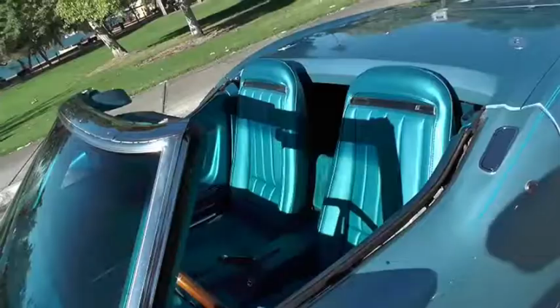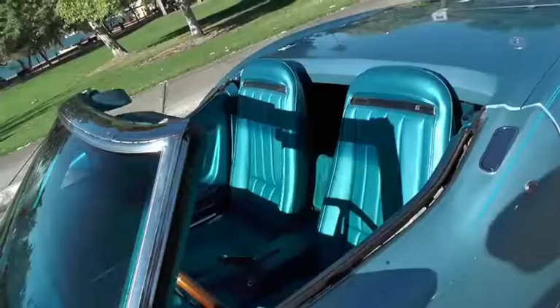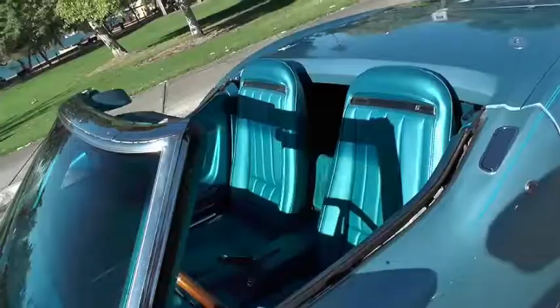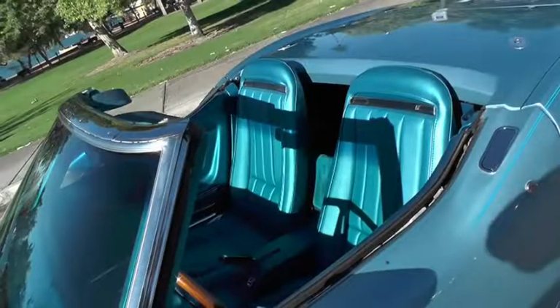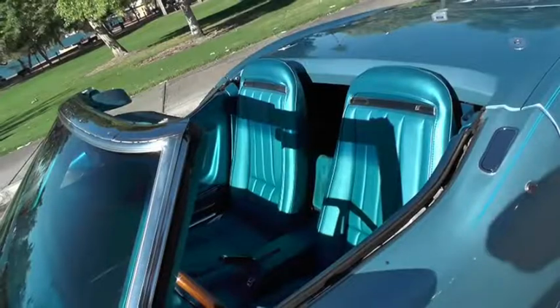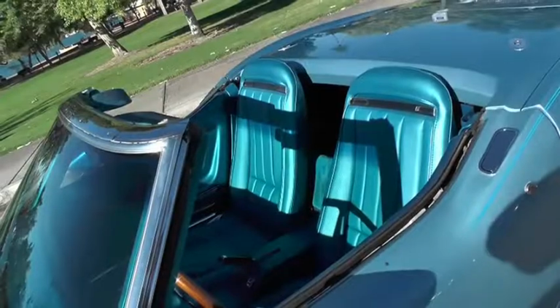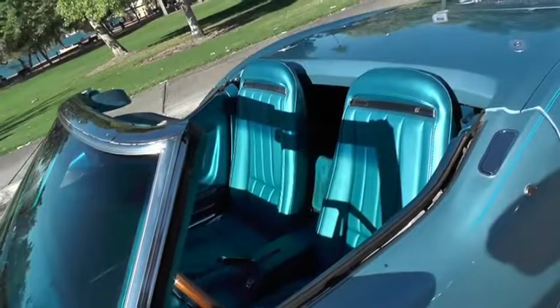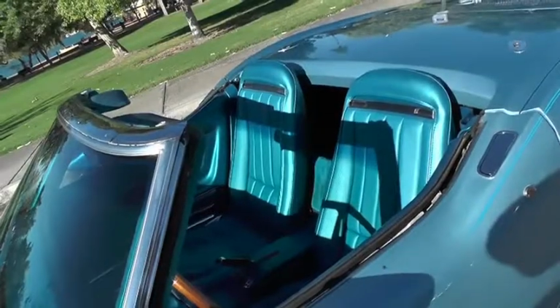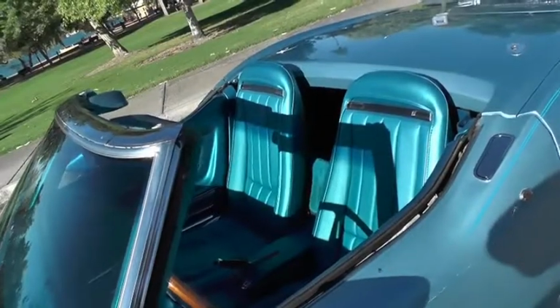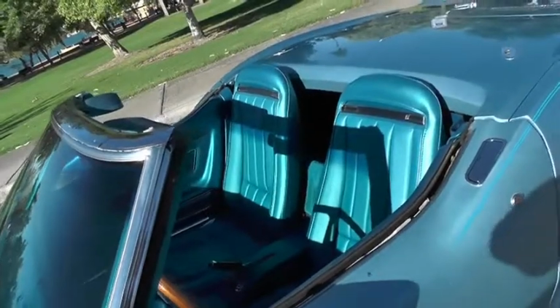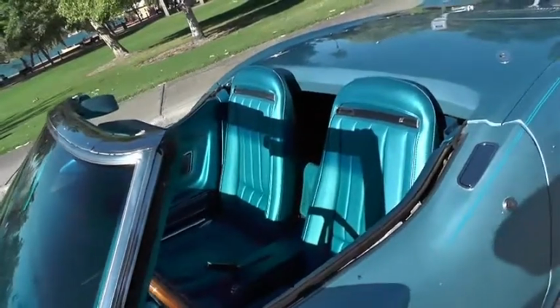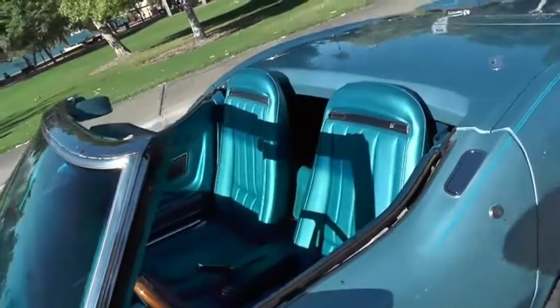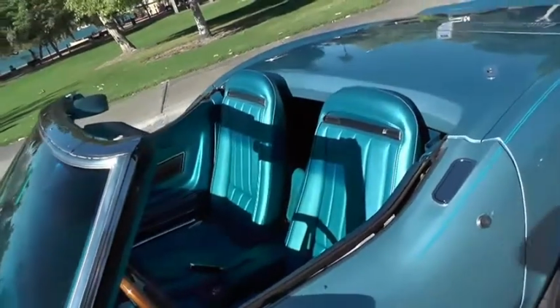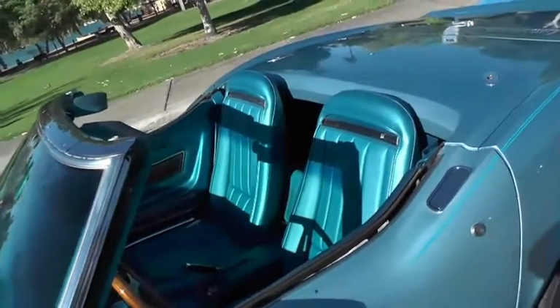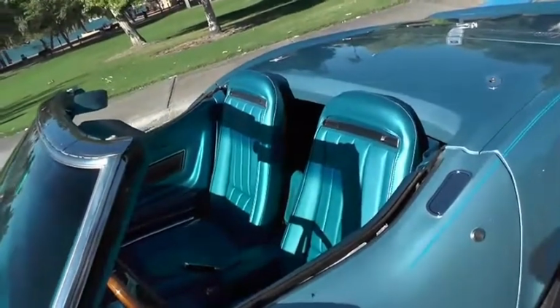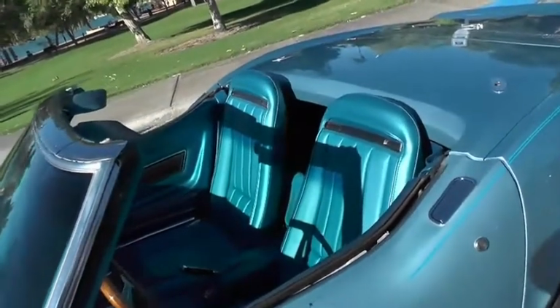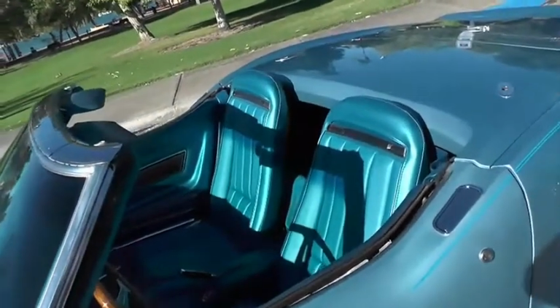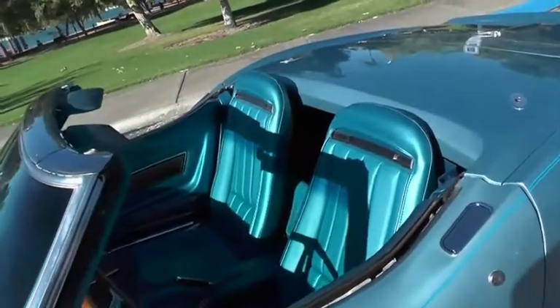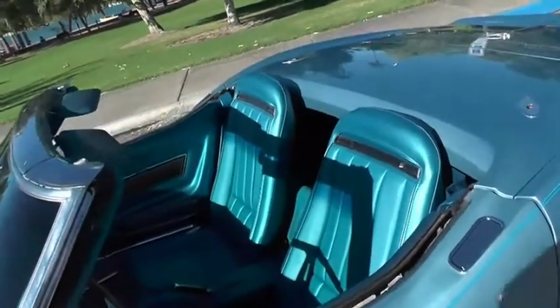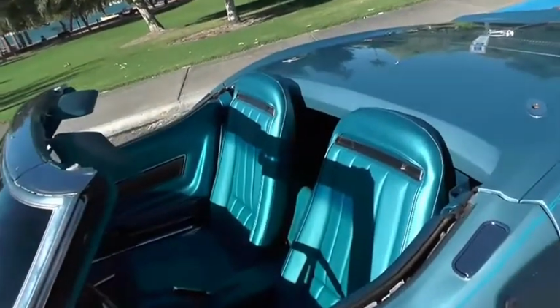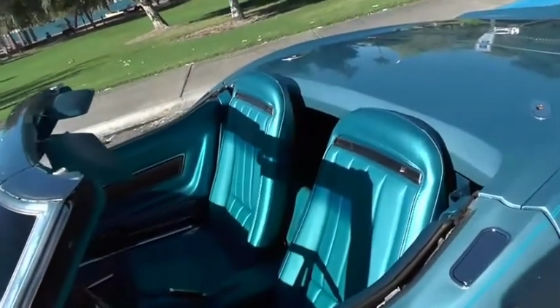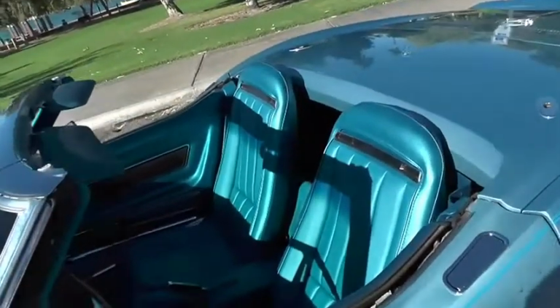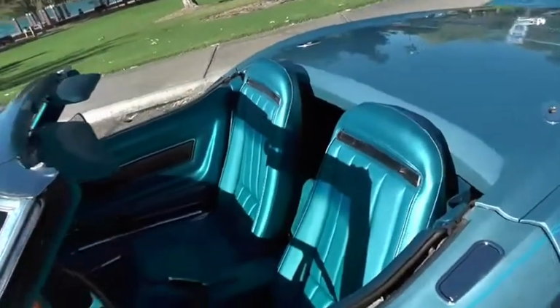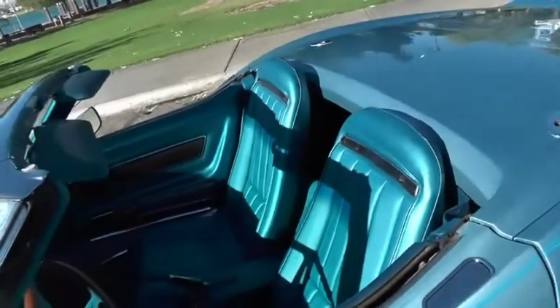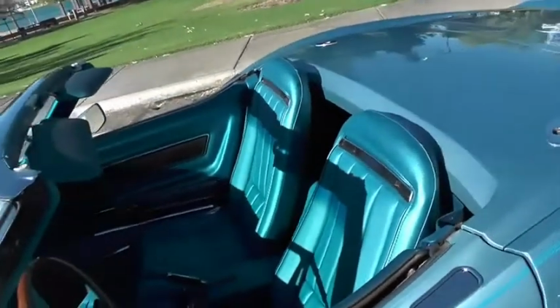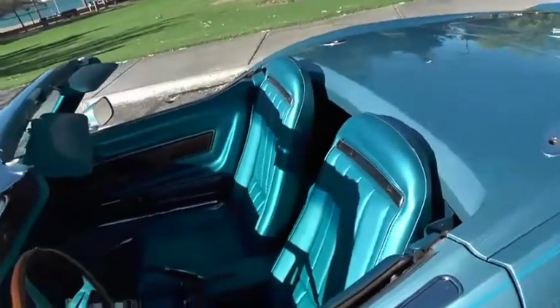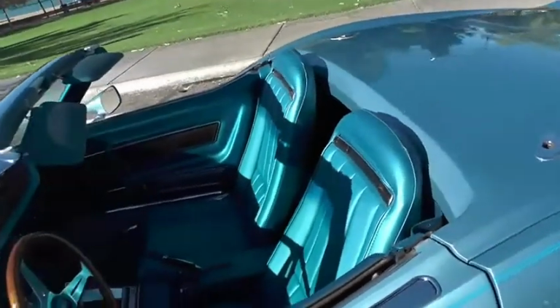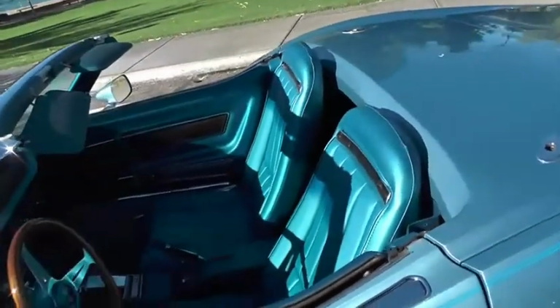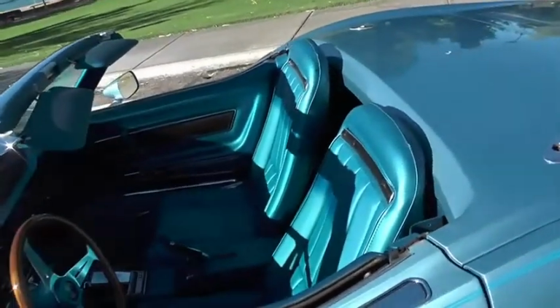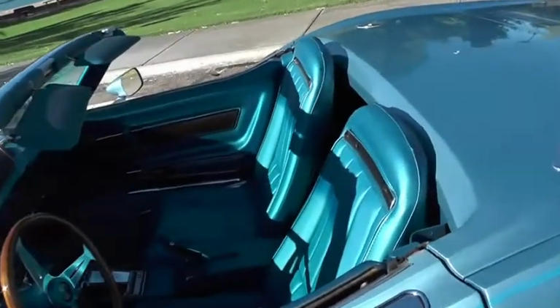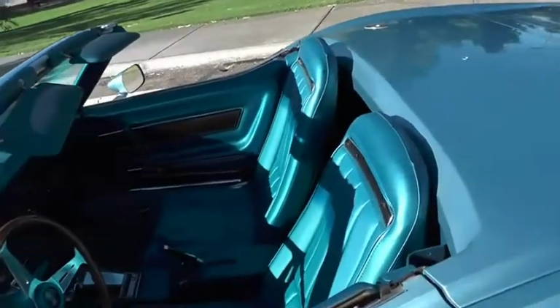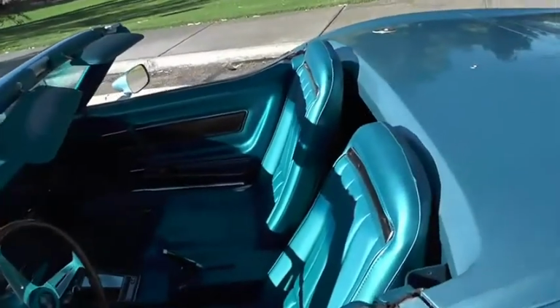2009 was when all the interior was redone — seats were redone and carpet was replaced.